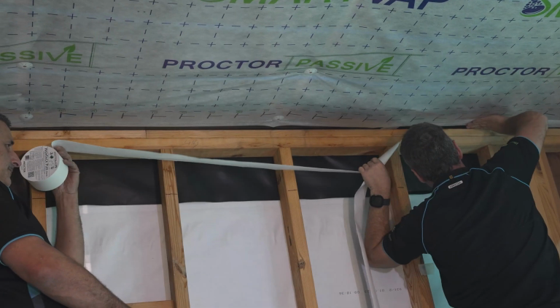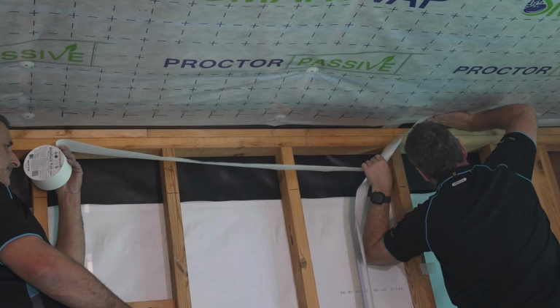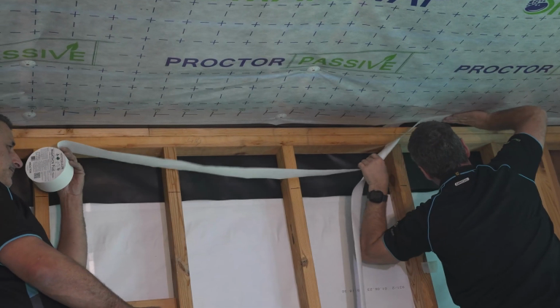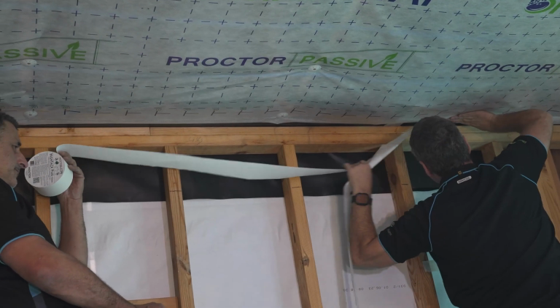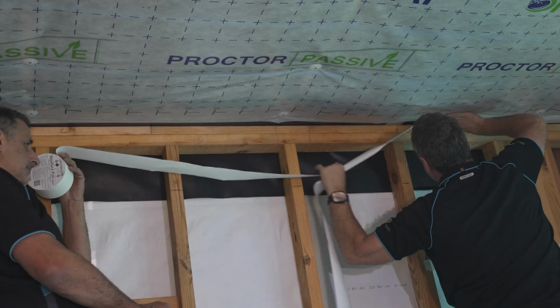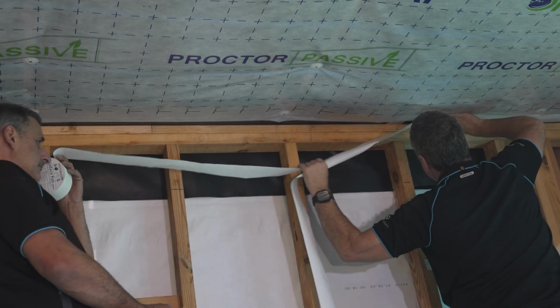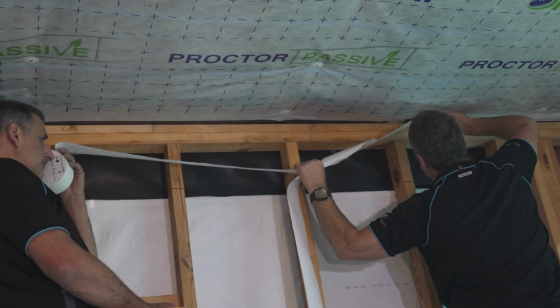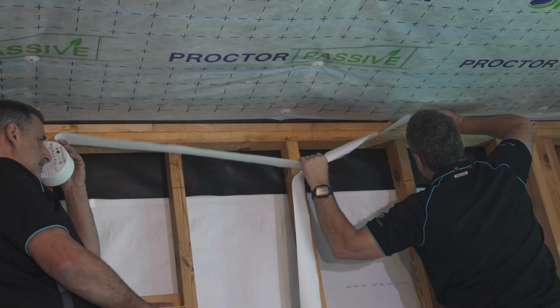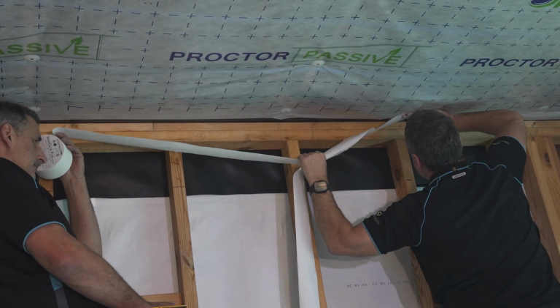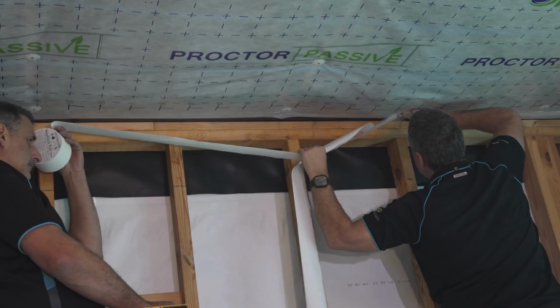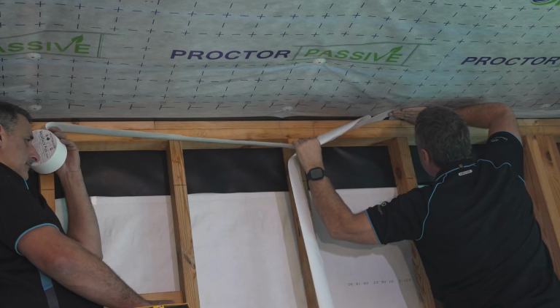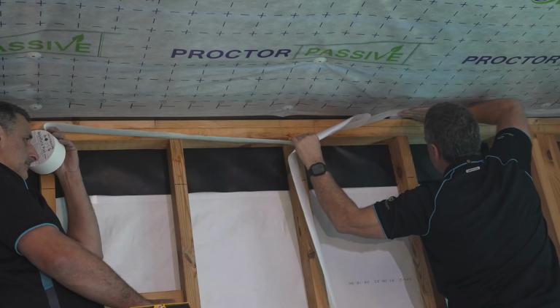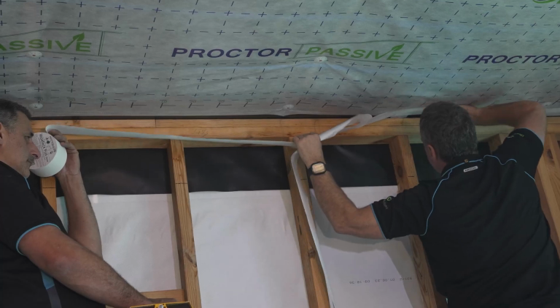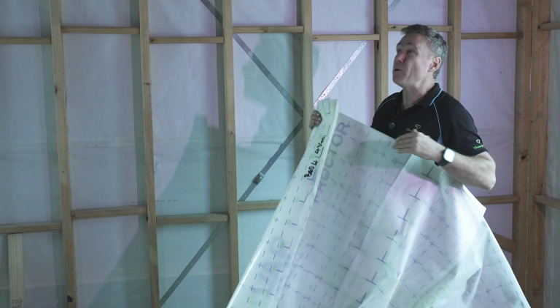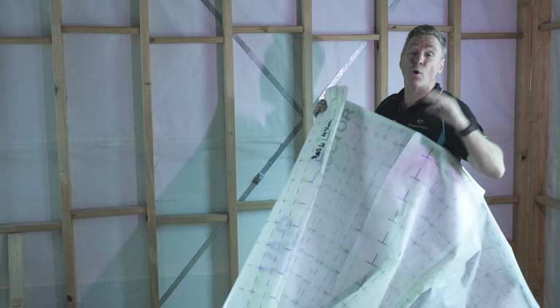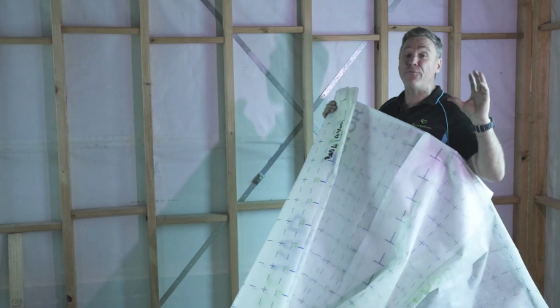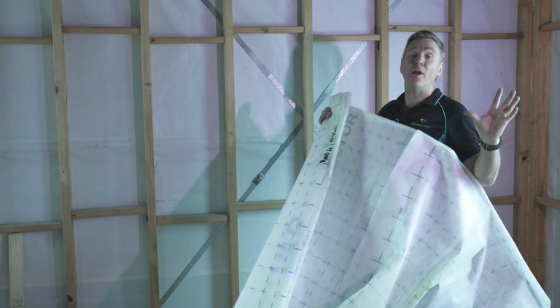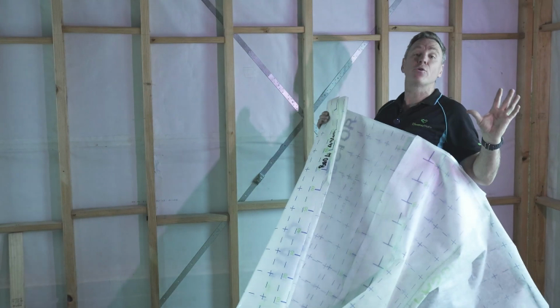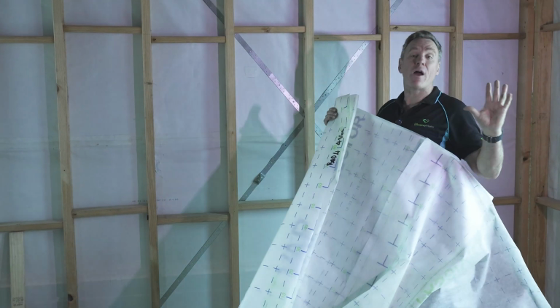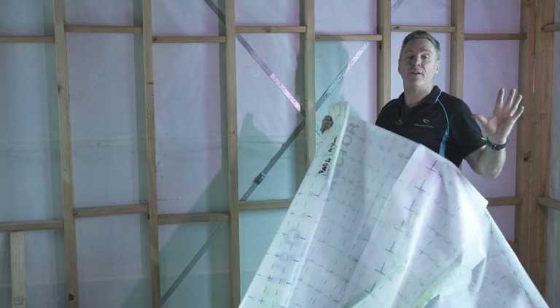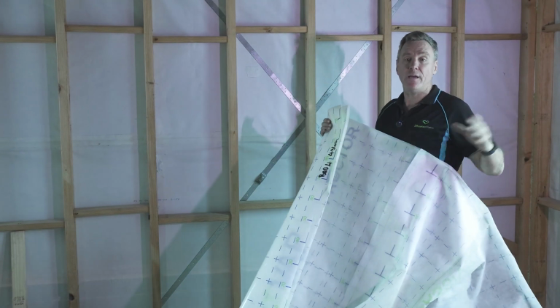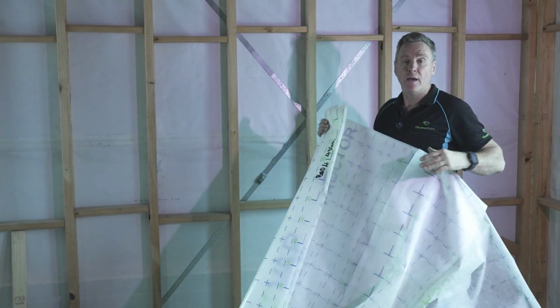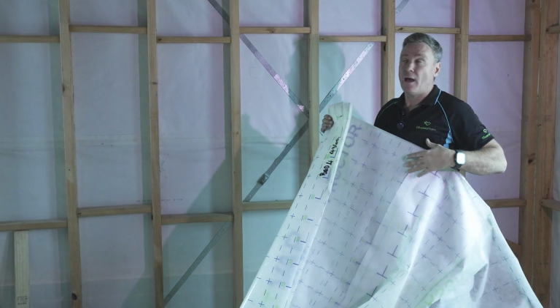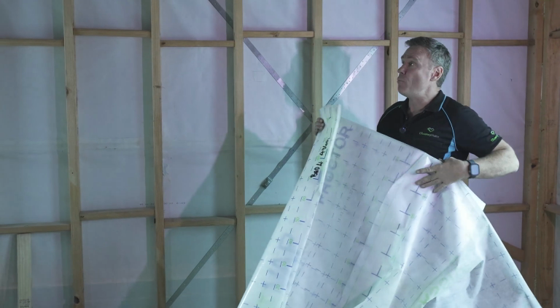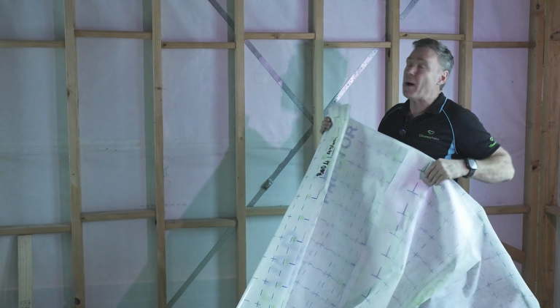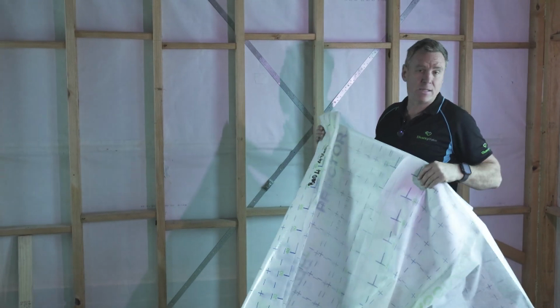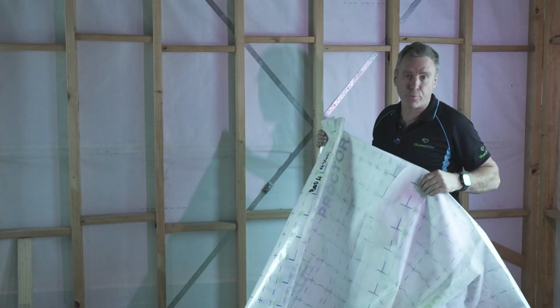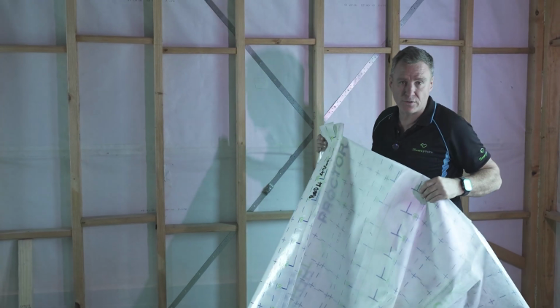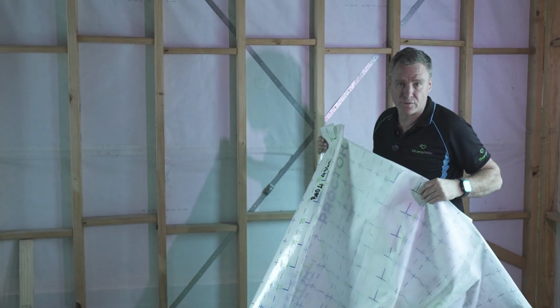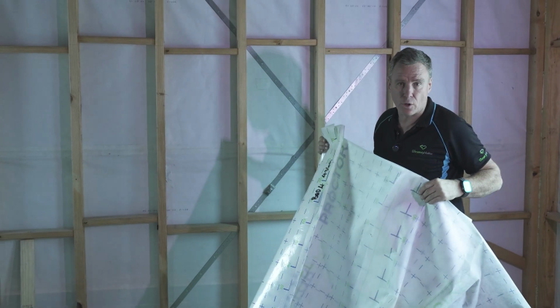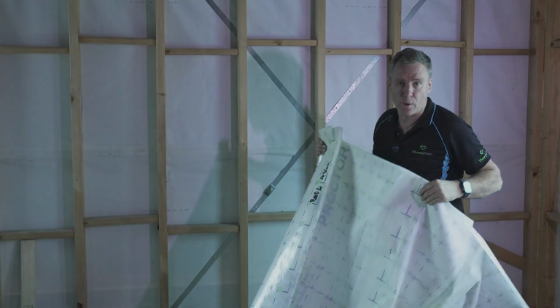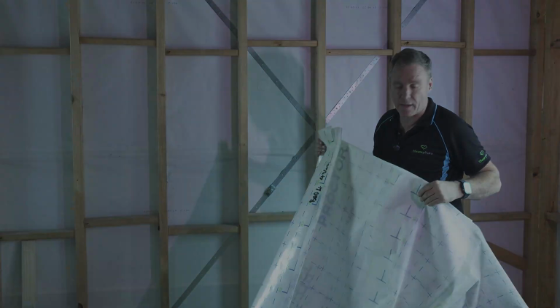There's no creasing, there's no overlapping, we're not fighting gravity, and we're making the process a lot quicker by doing the hard work on the ground first.